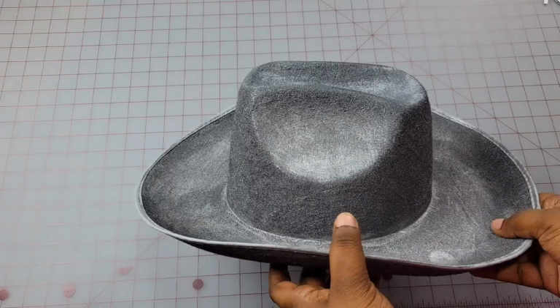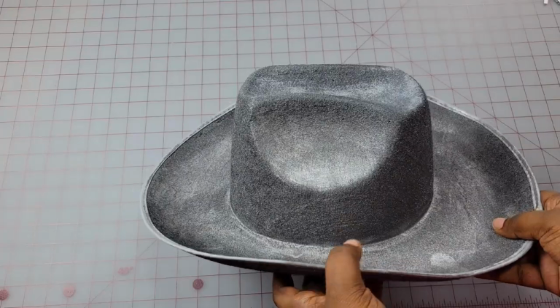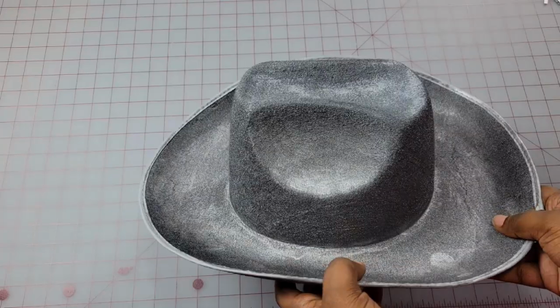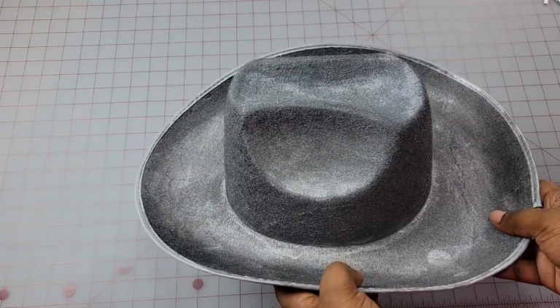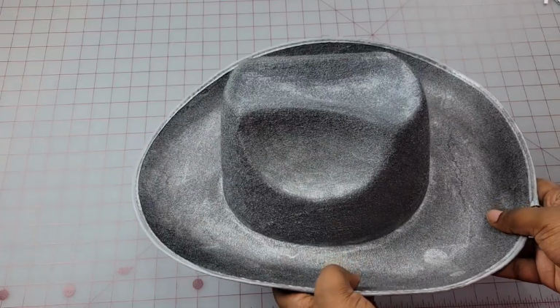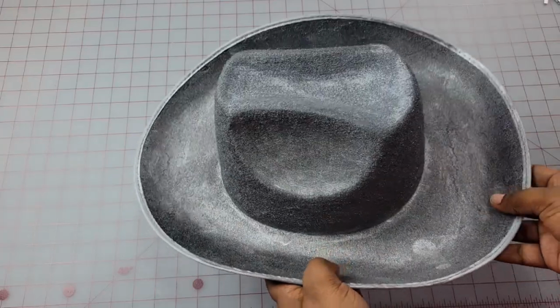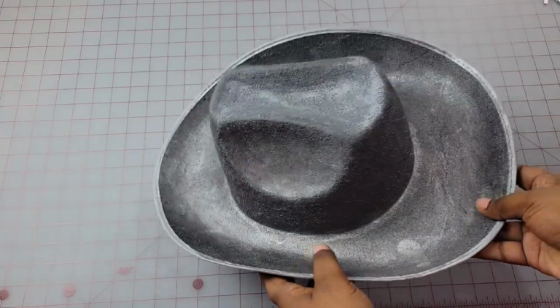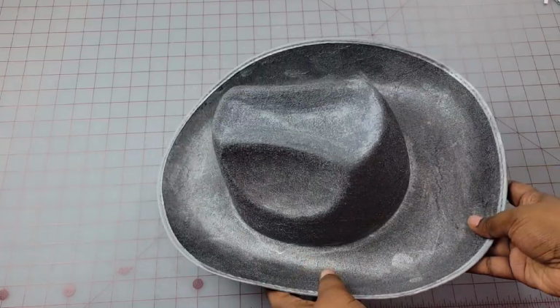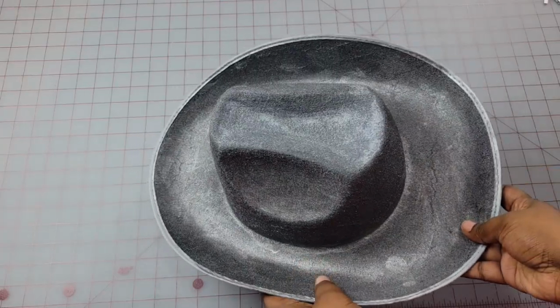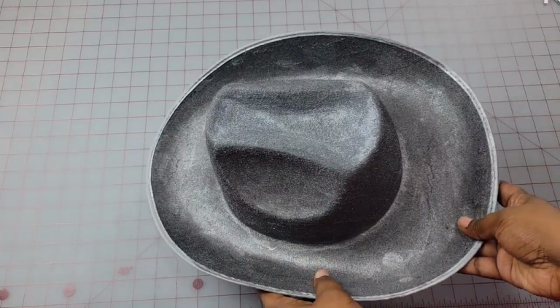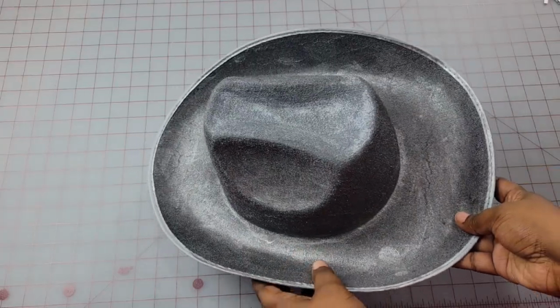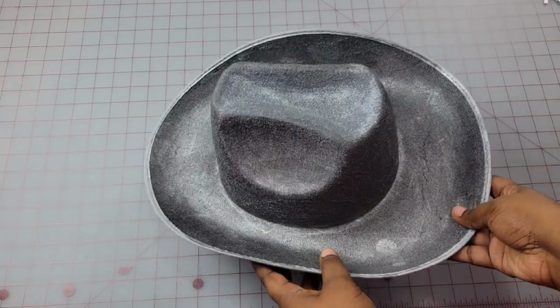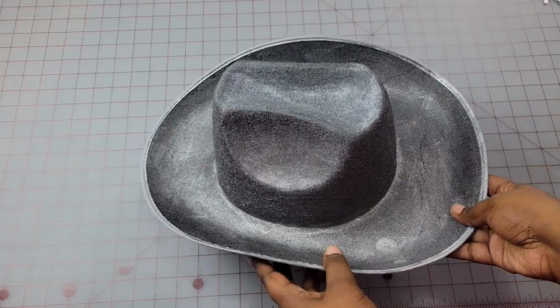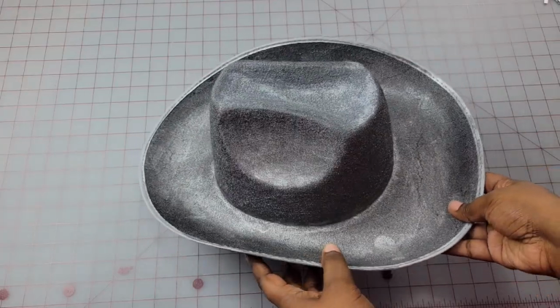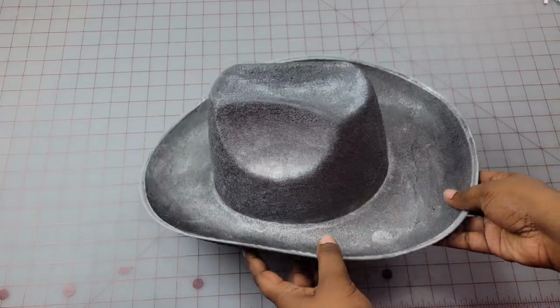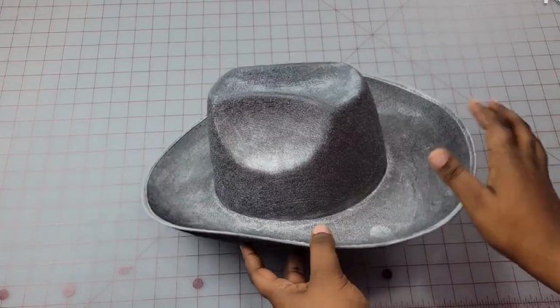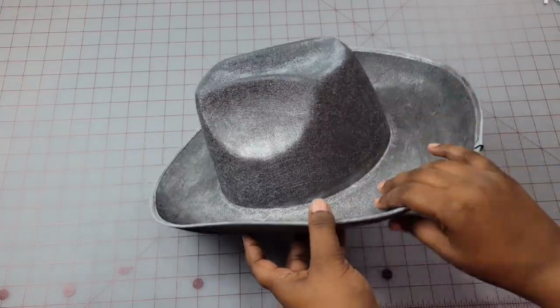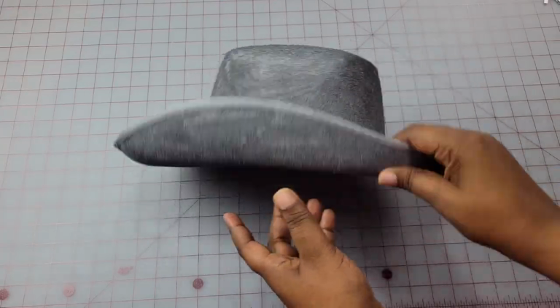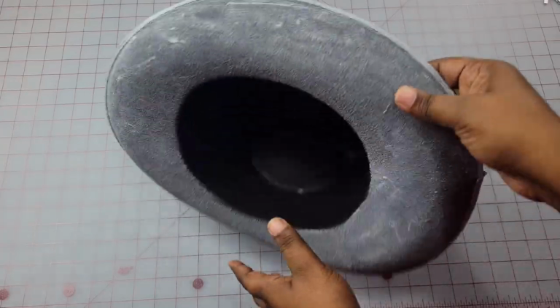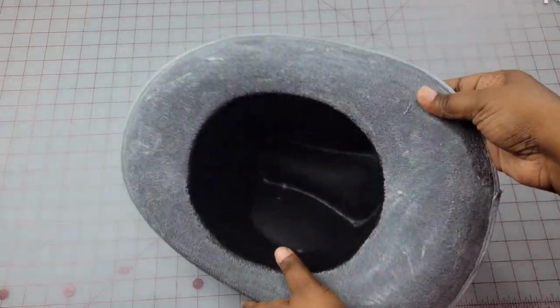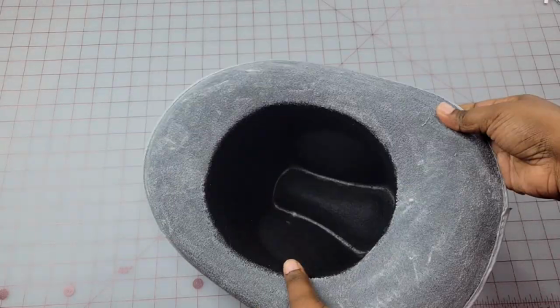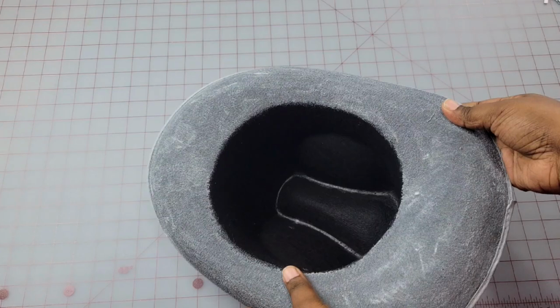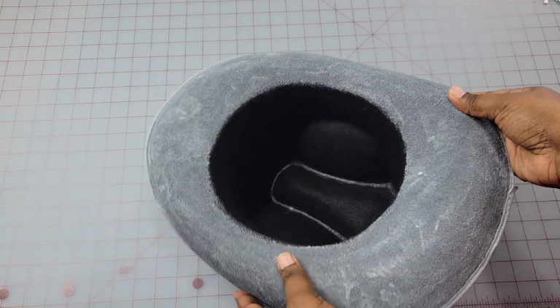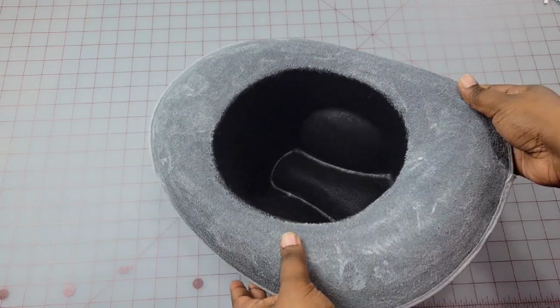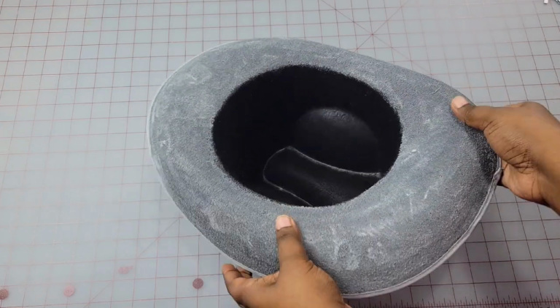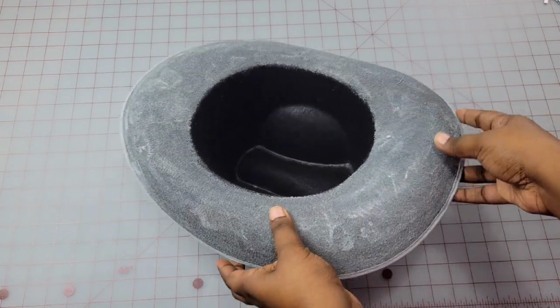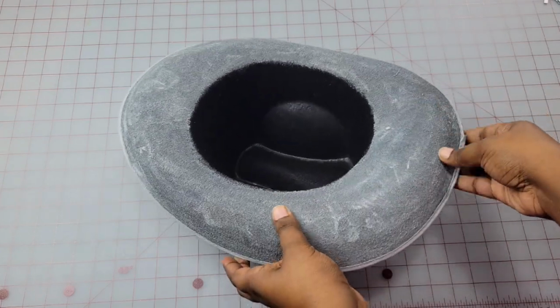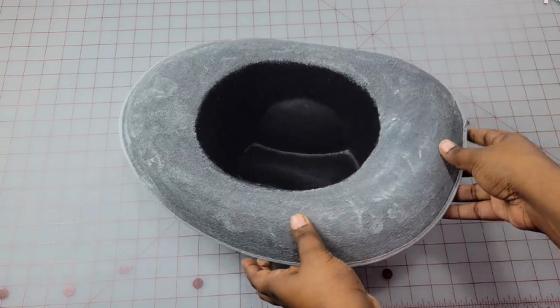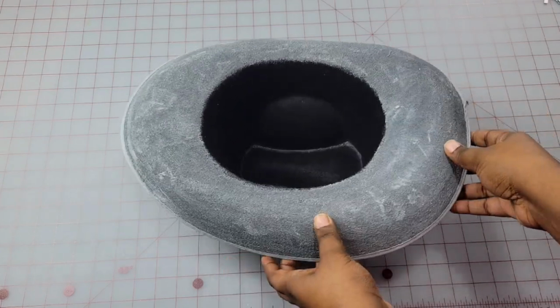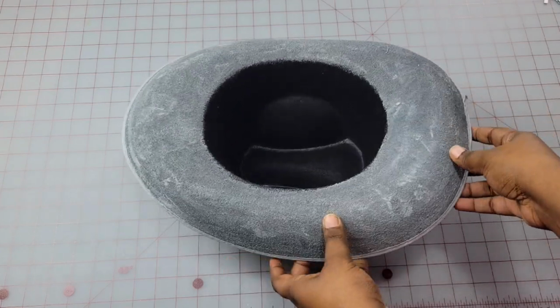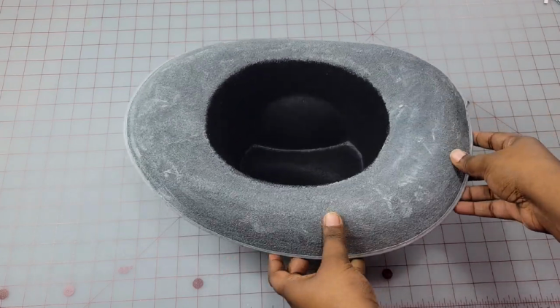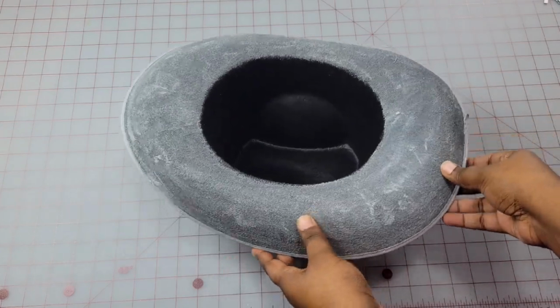This is what the hat looks like after the paint is dry. Have y'all seen that movie Nope? I think the bottom of this hat kind of looks like a jean jacket.